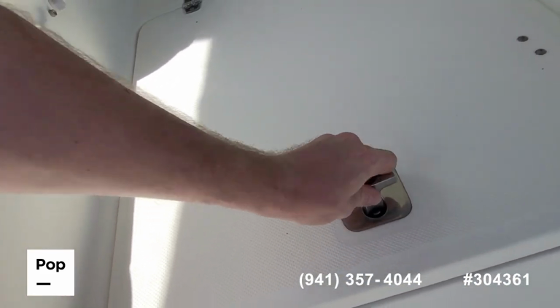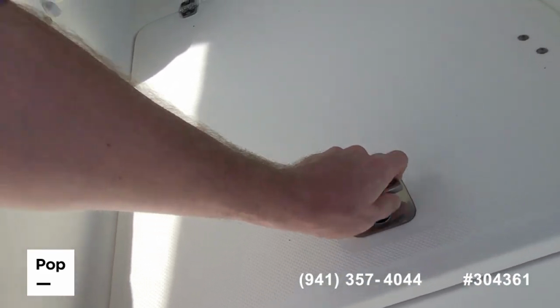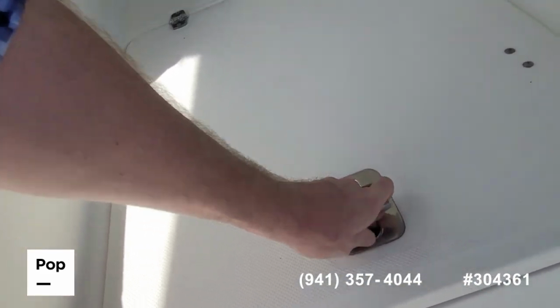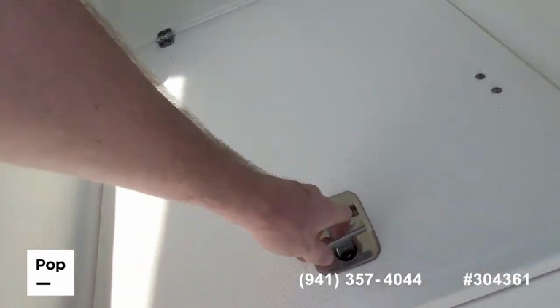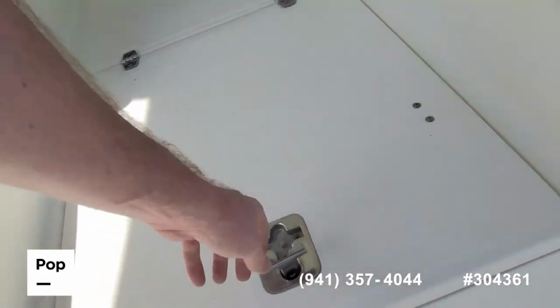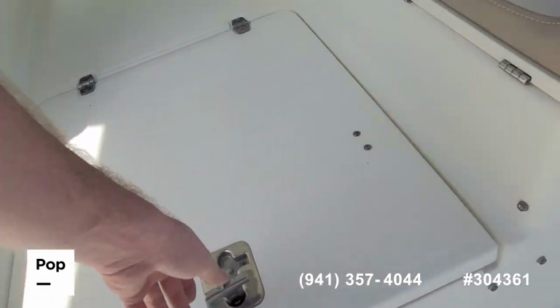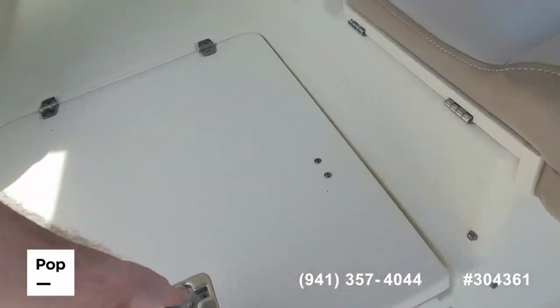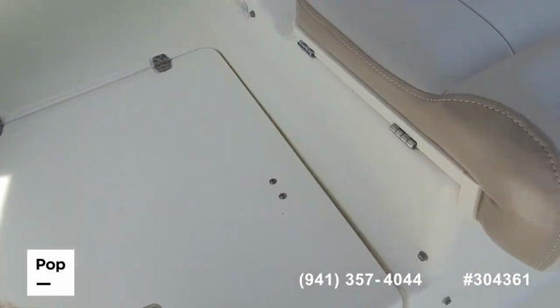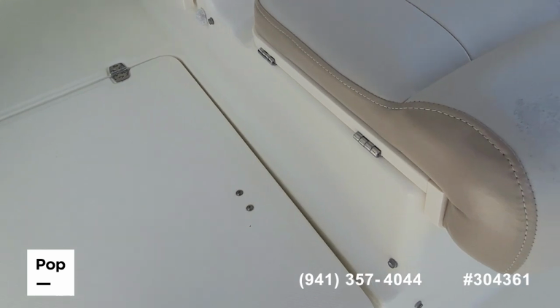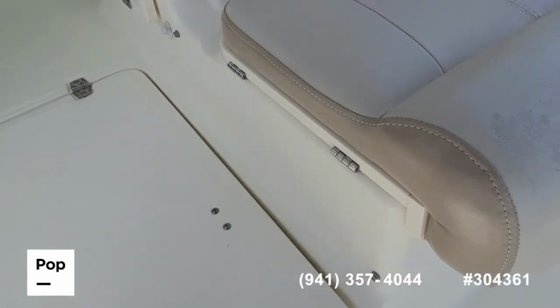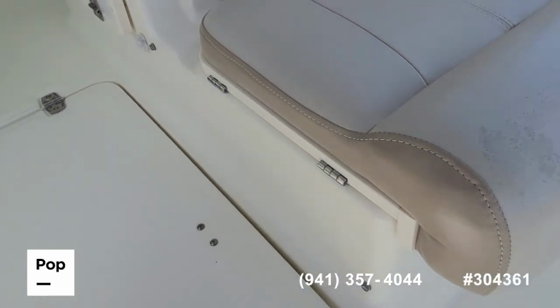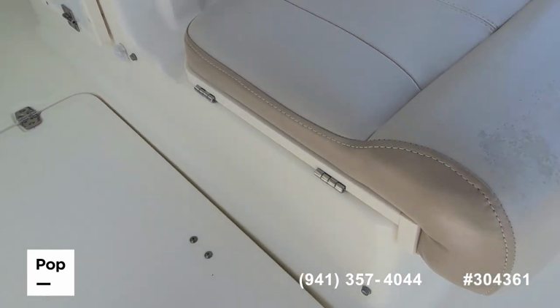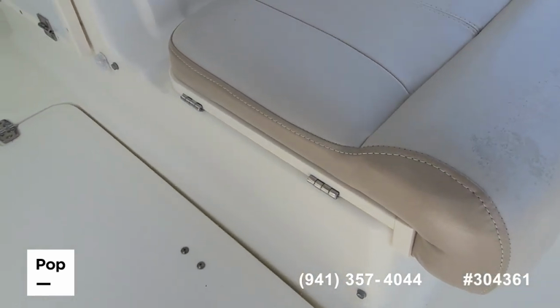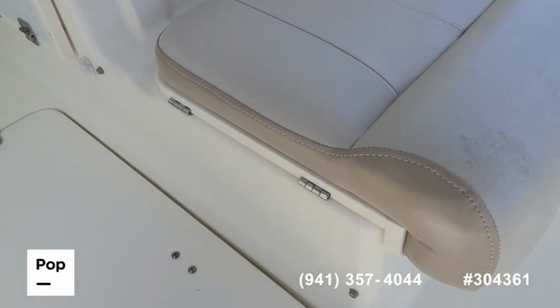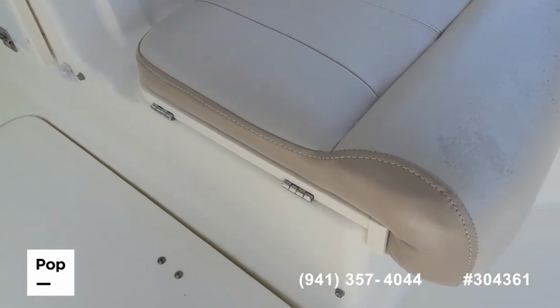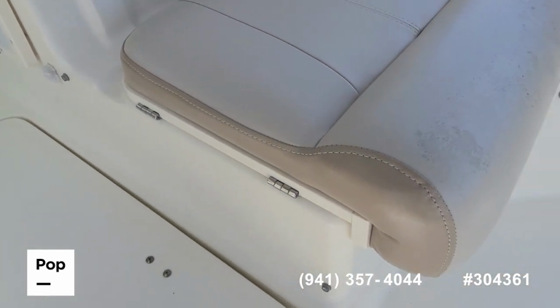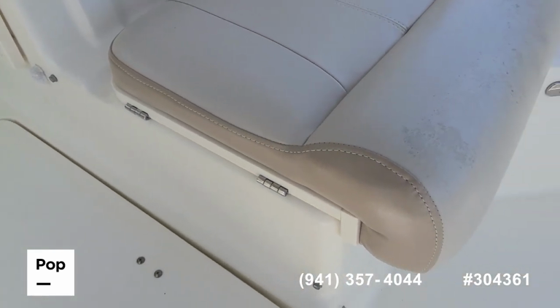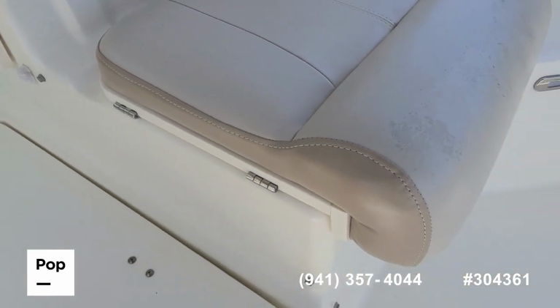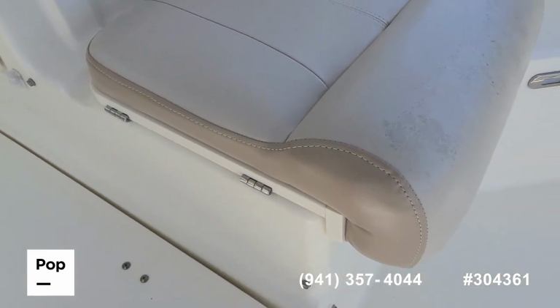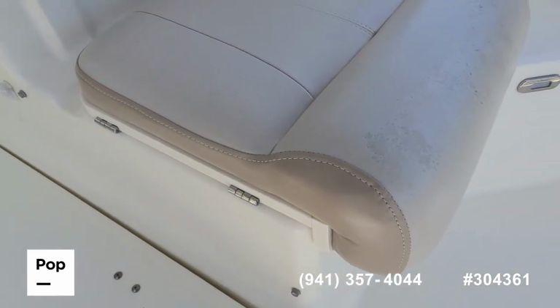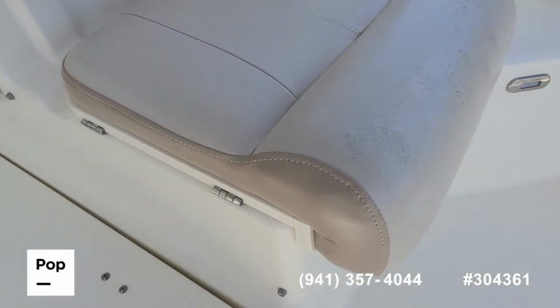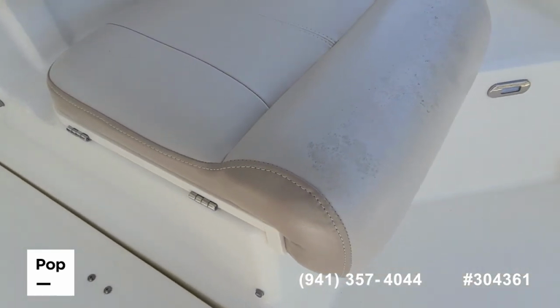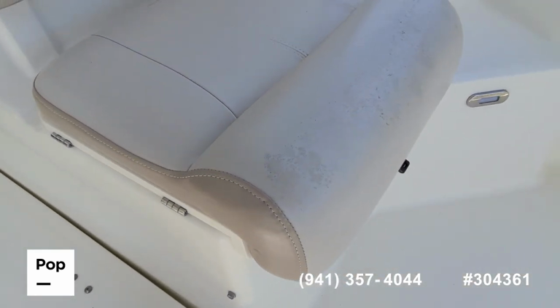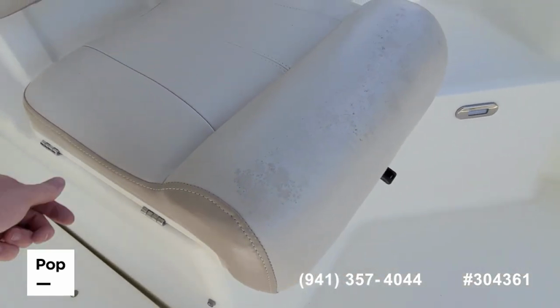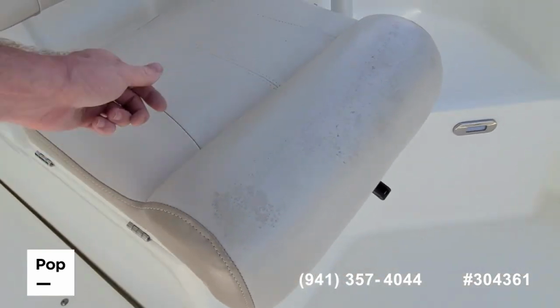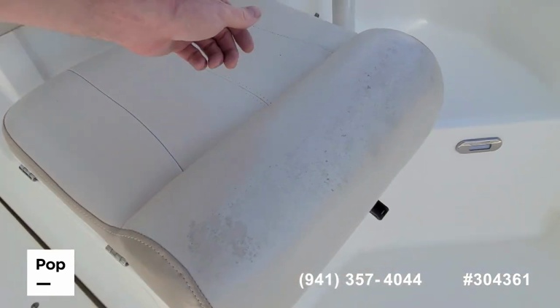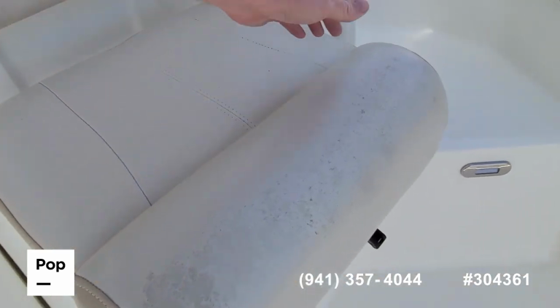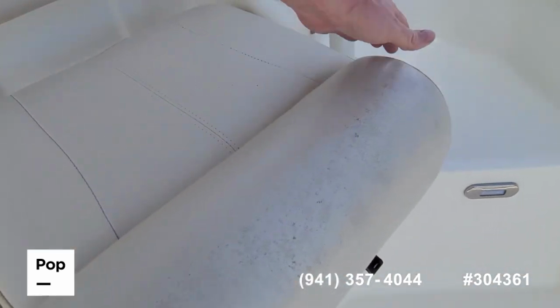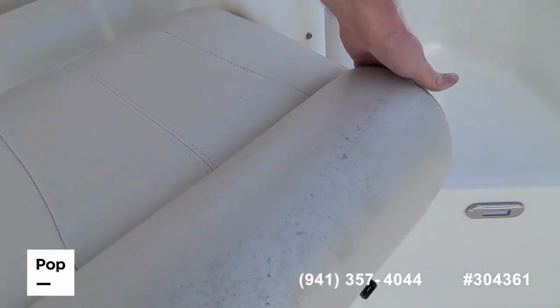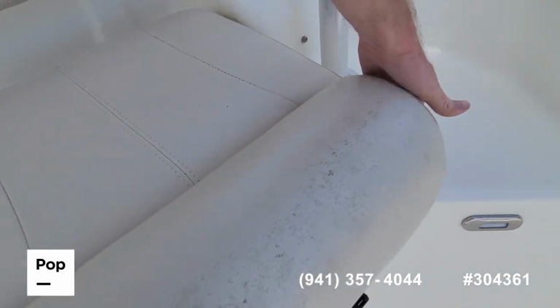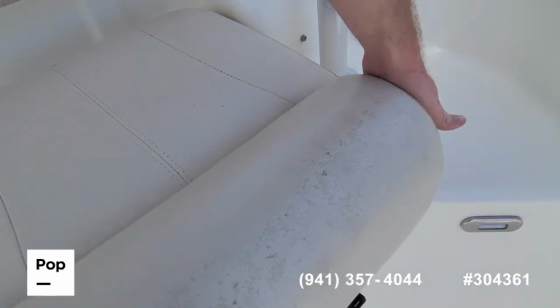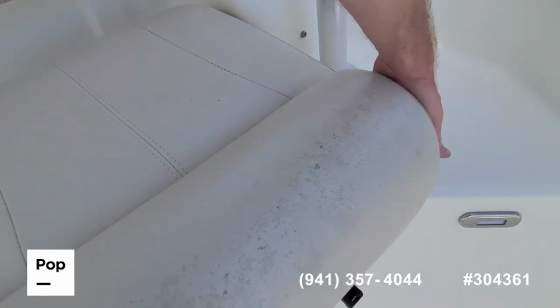And then under this starboard seat, some dry storage.